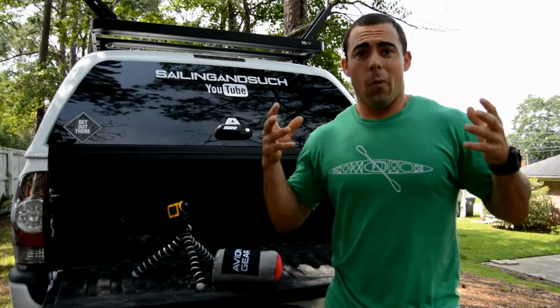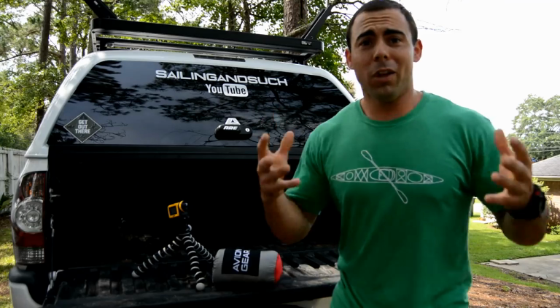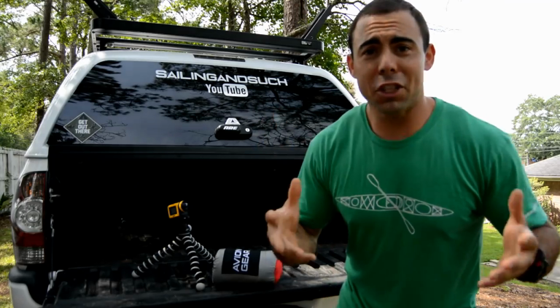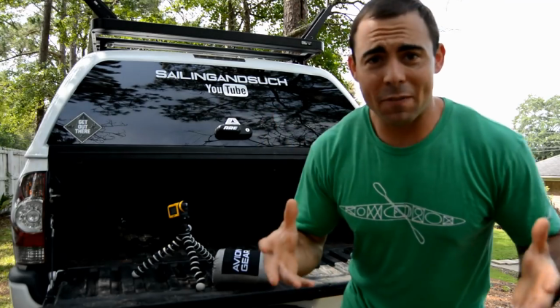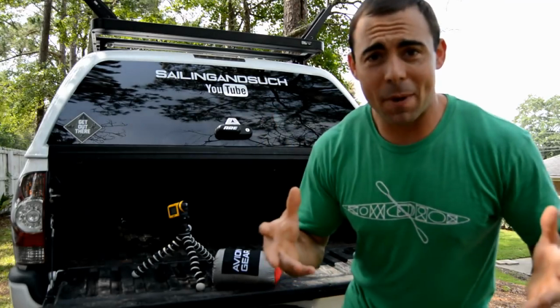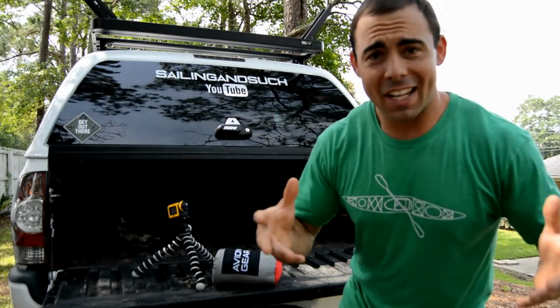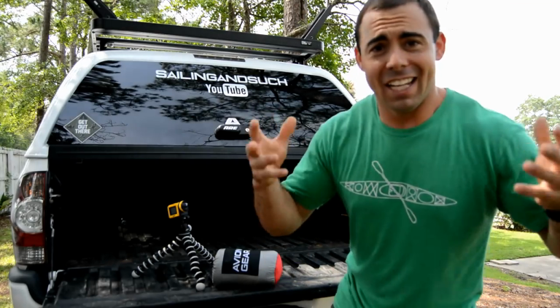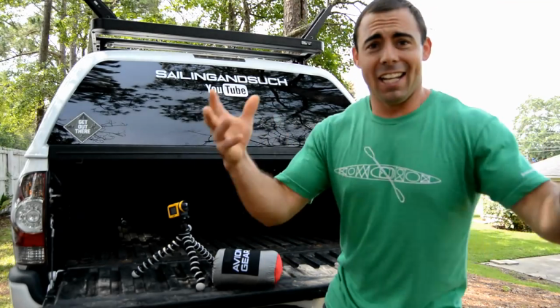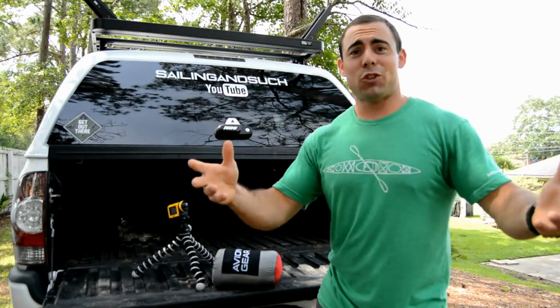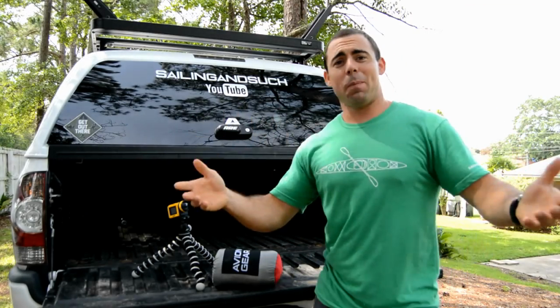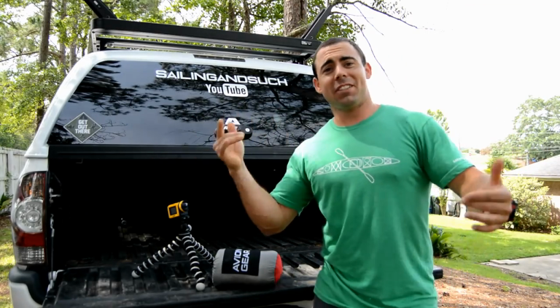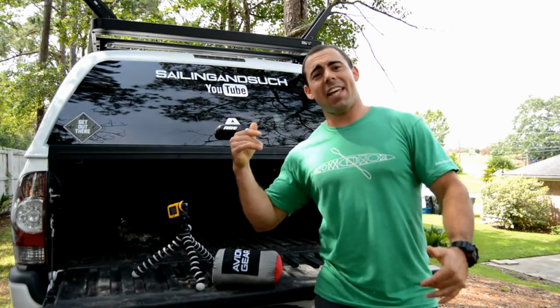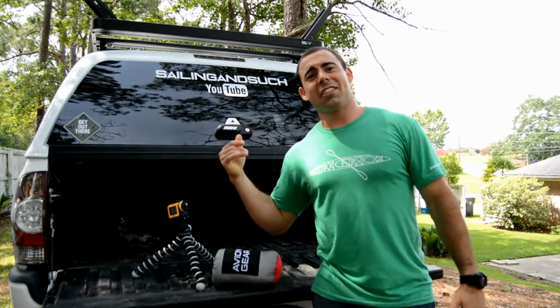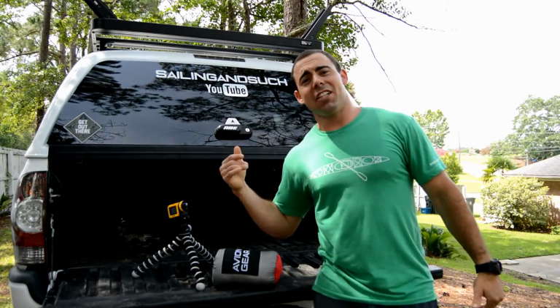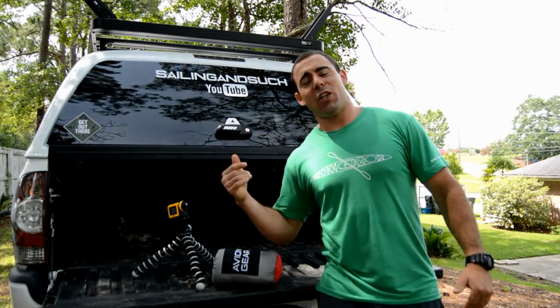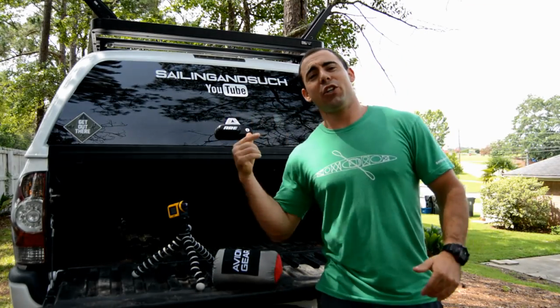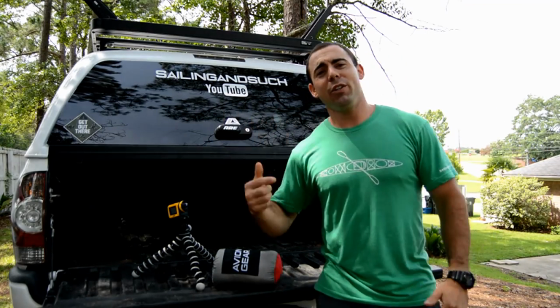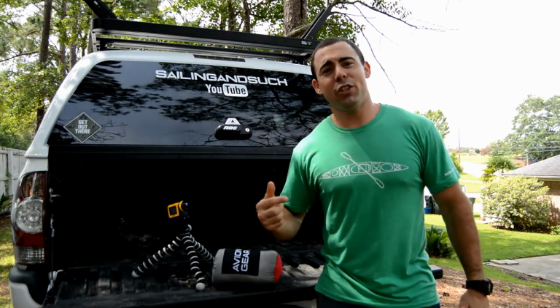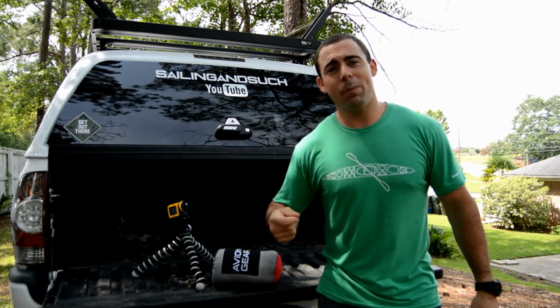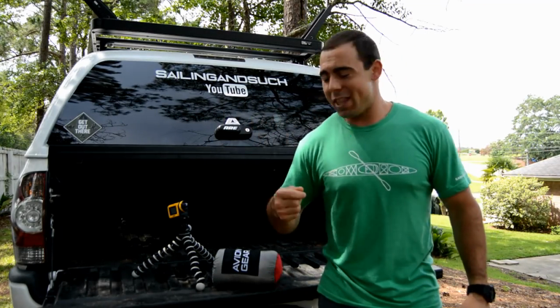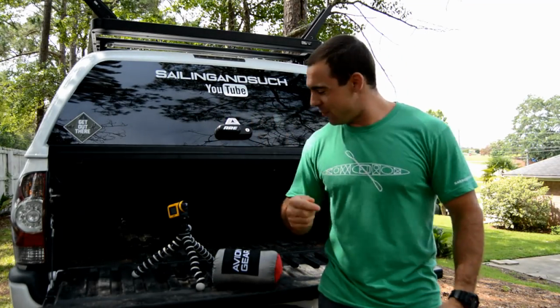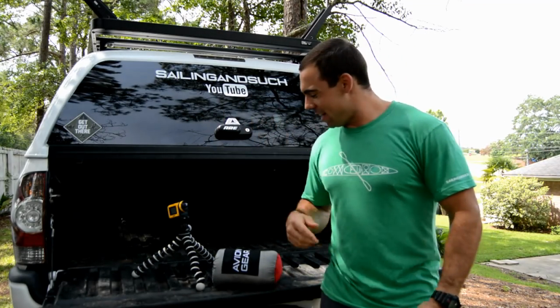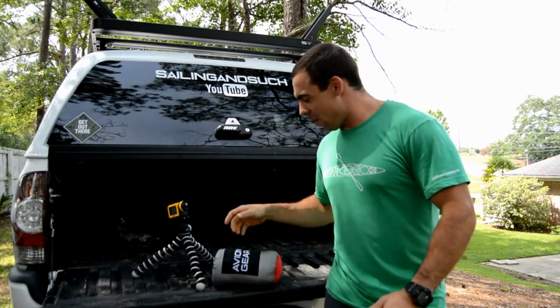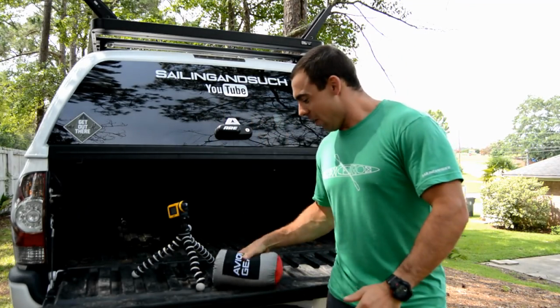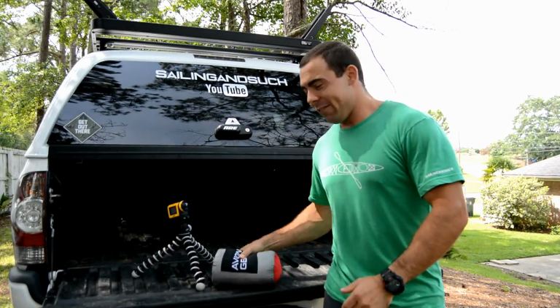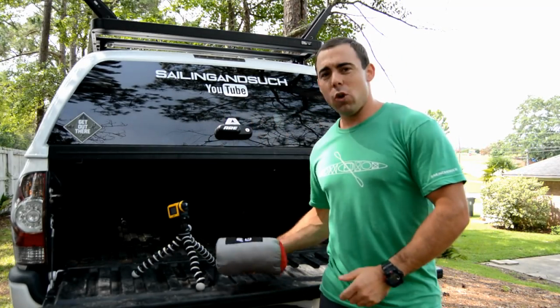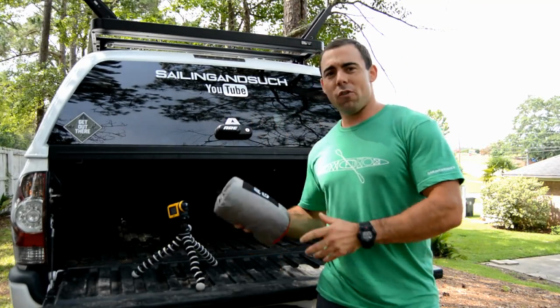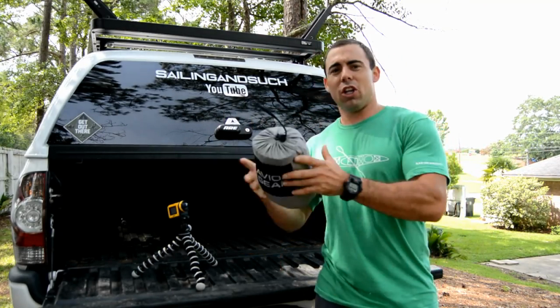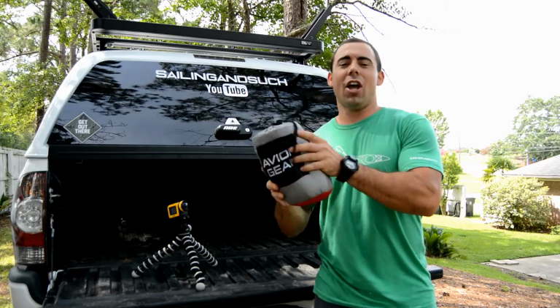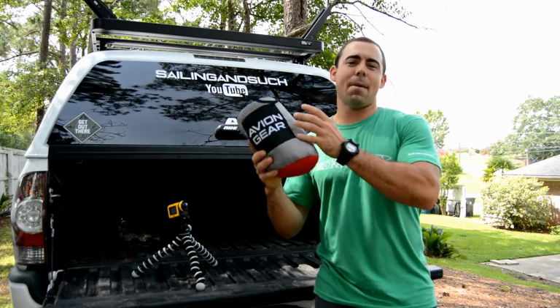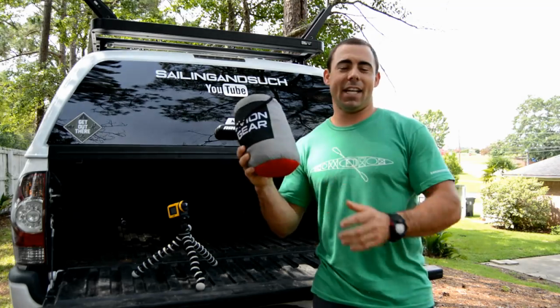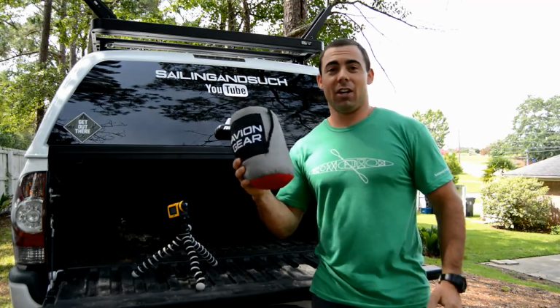What's up everybody? It's Tripp with Say and Such here on YouTube, and in this video we're going over a little hammock here.